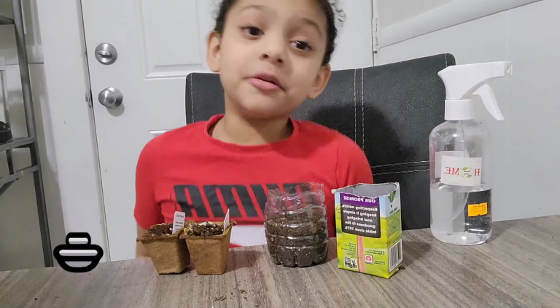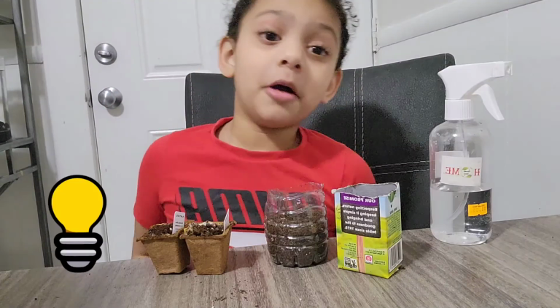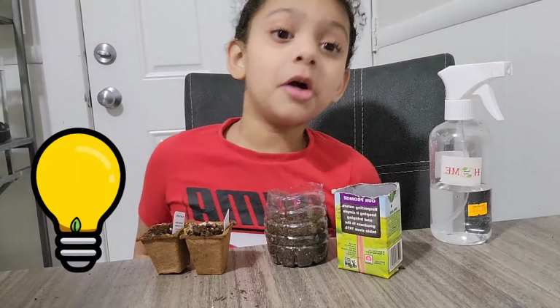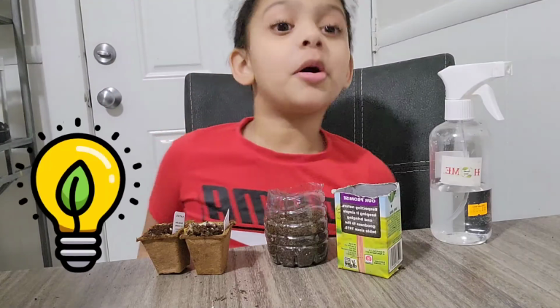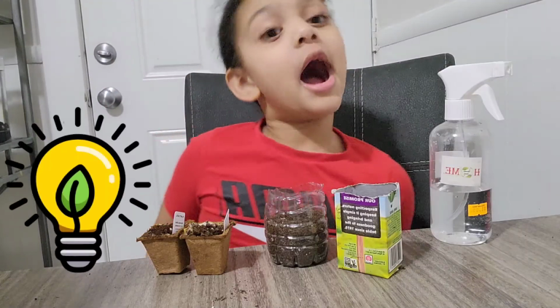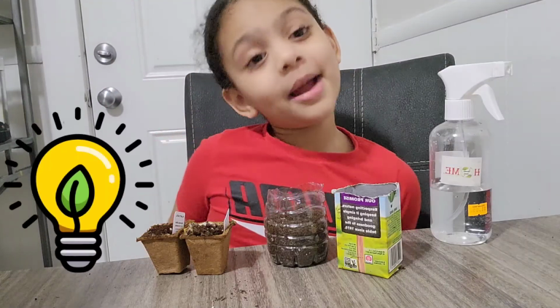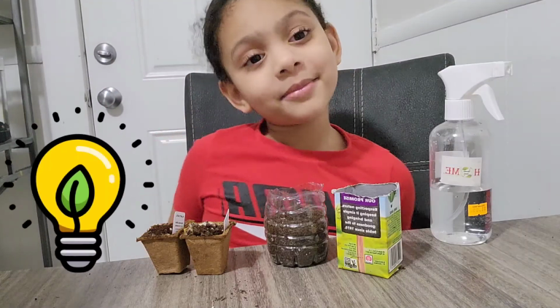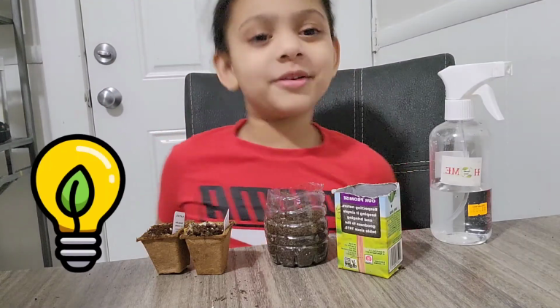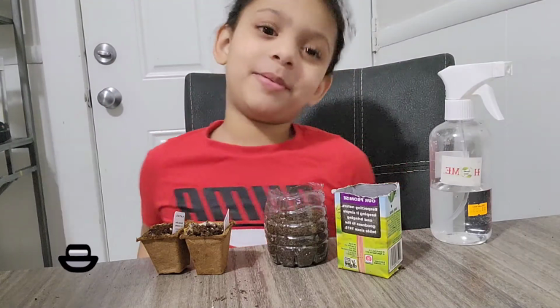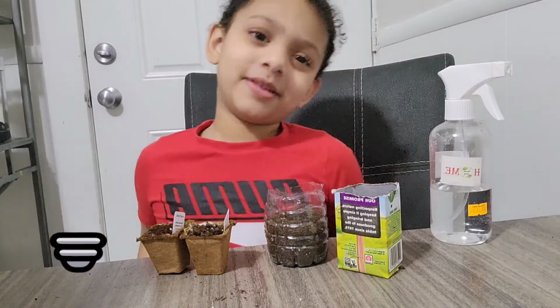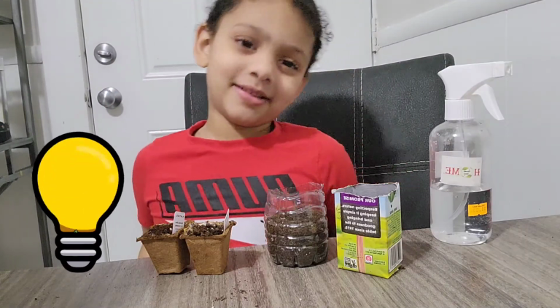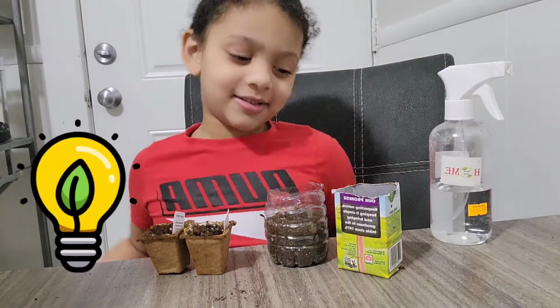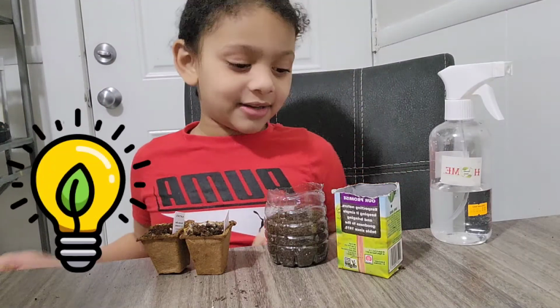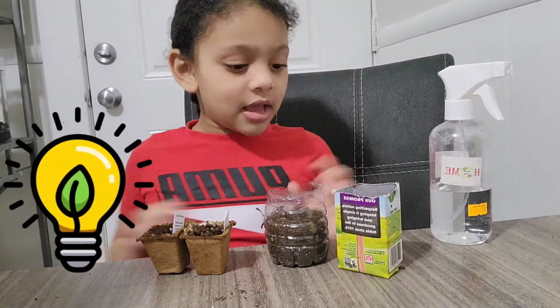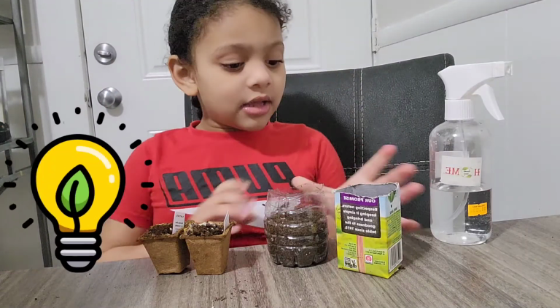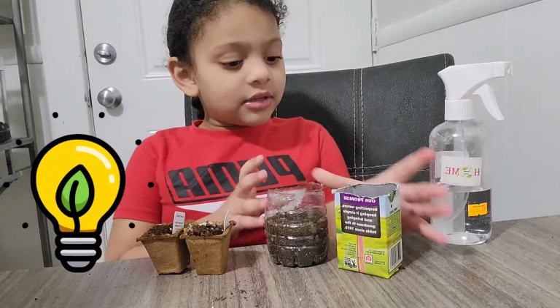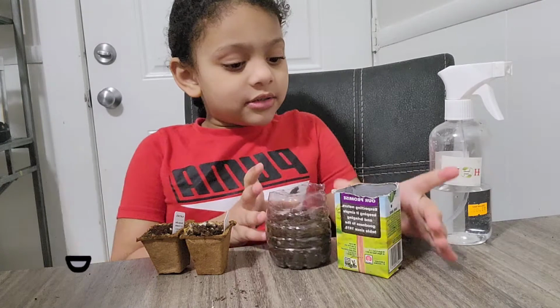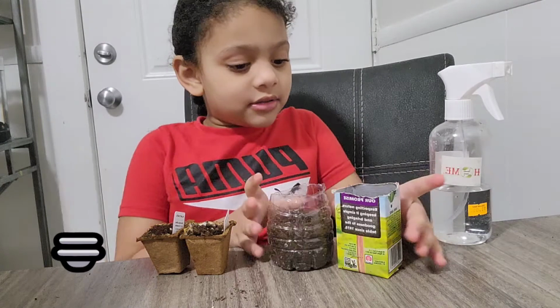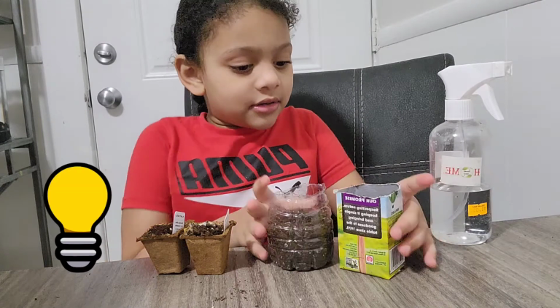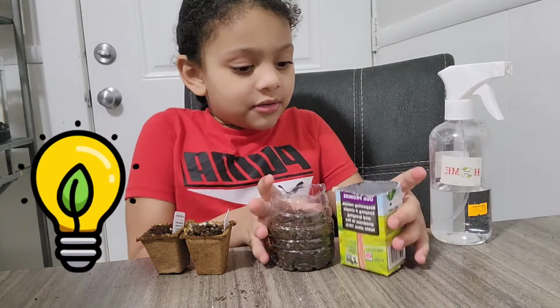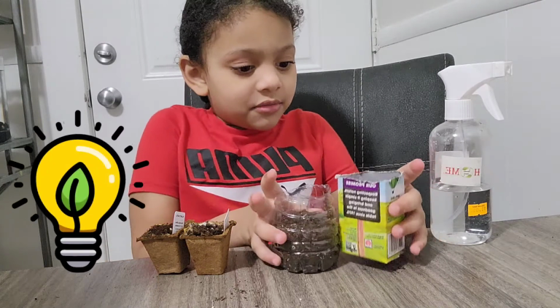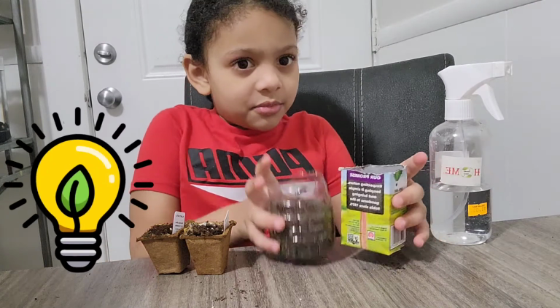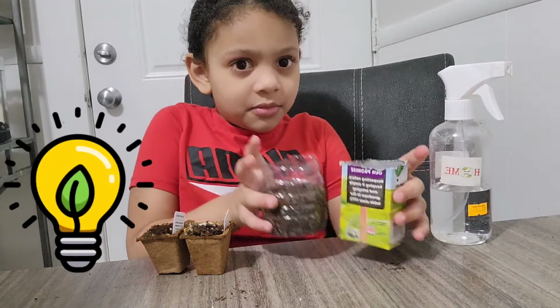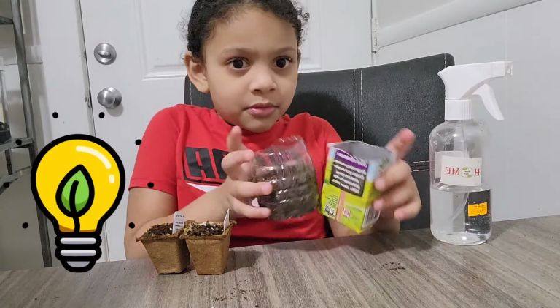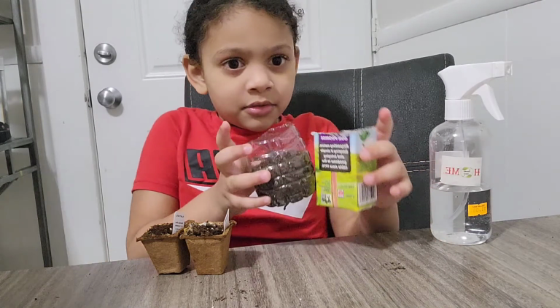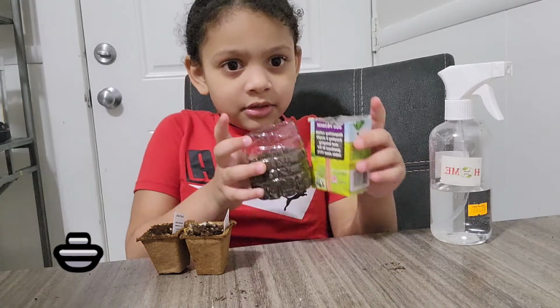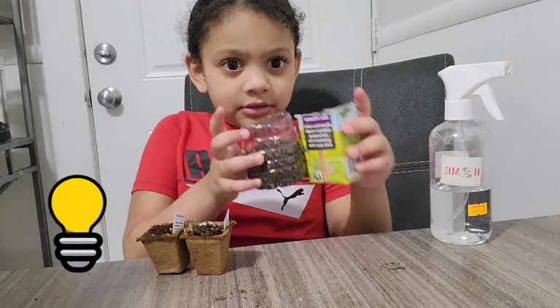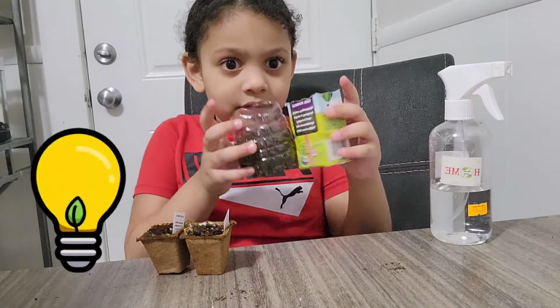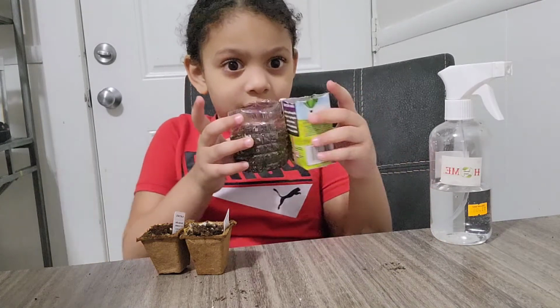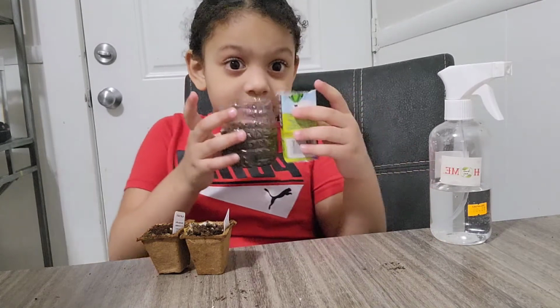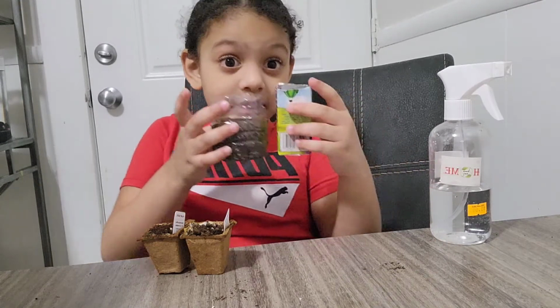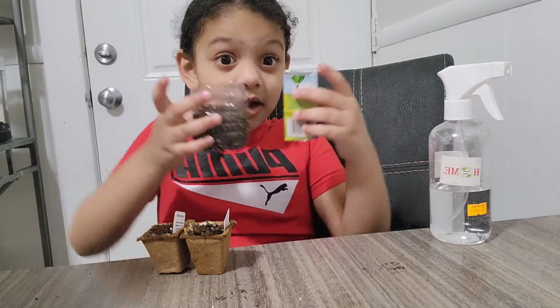Tomorrow I am going to put it in the sun too, because there's no sun right now.